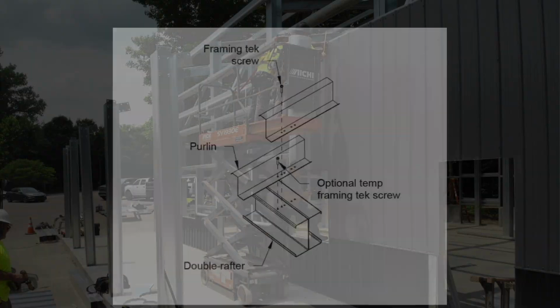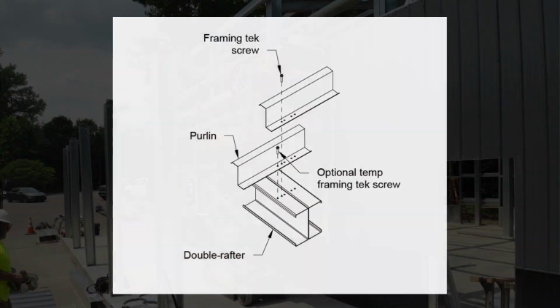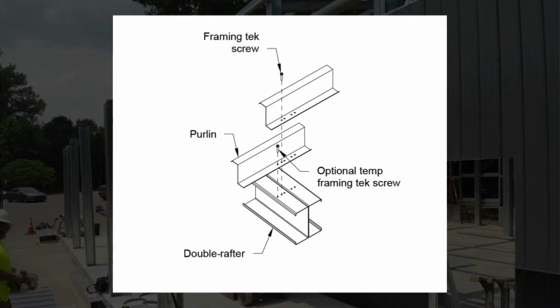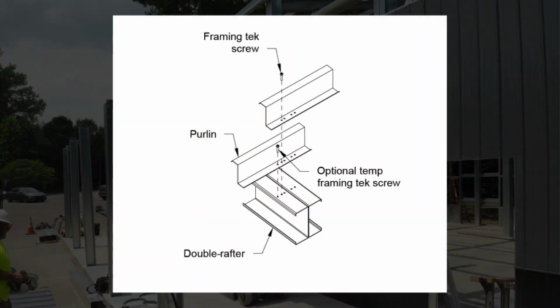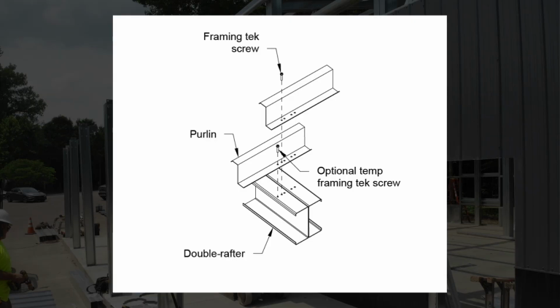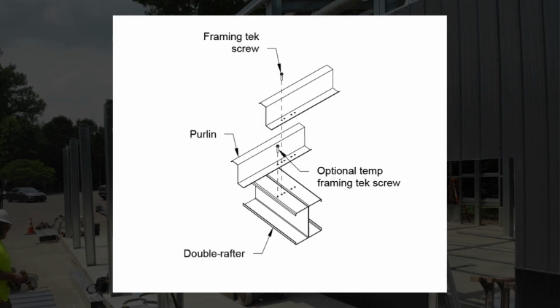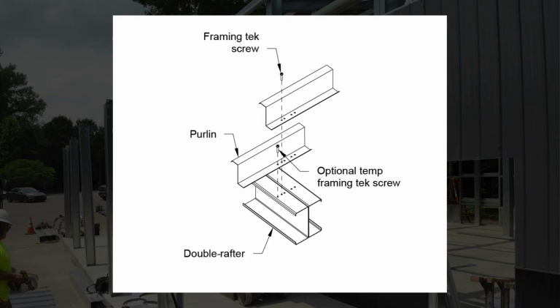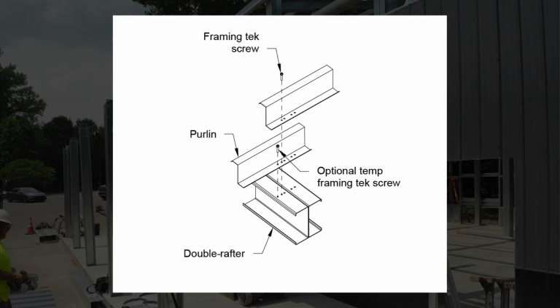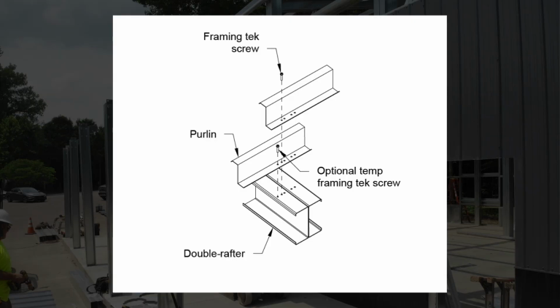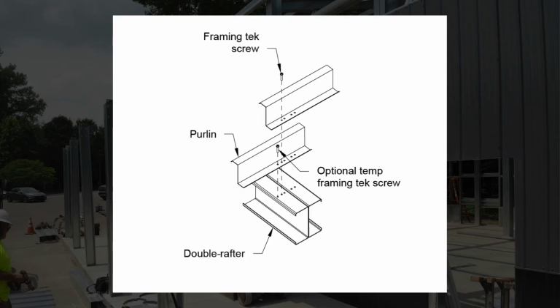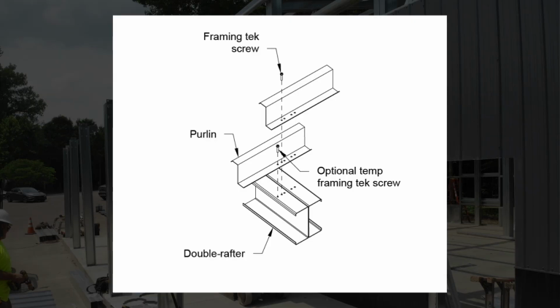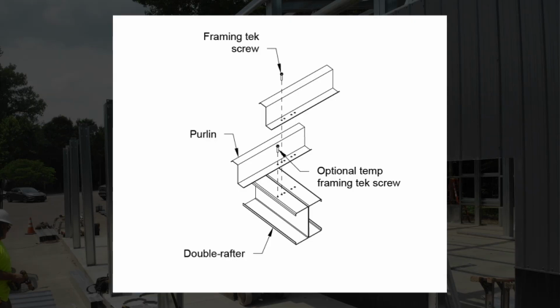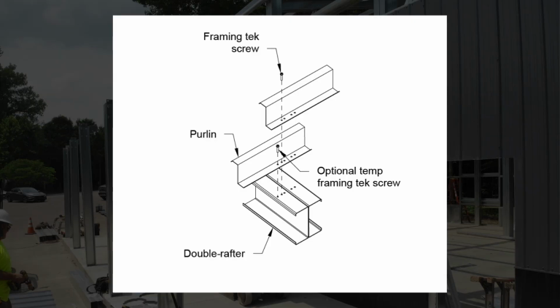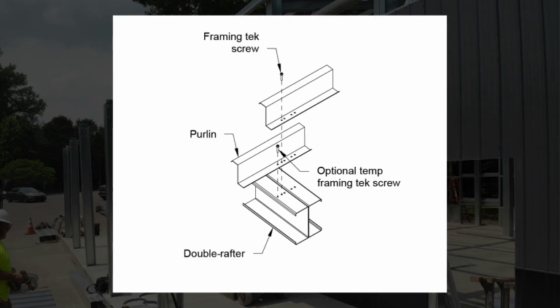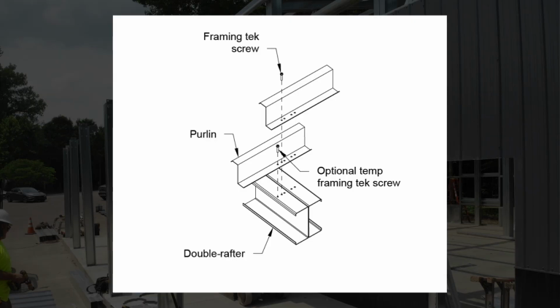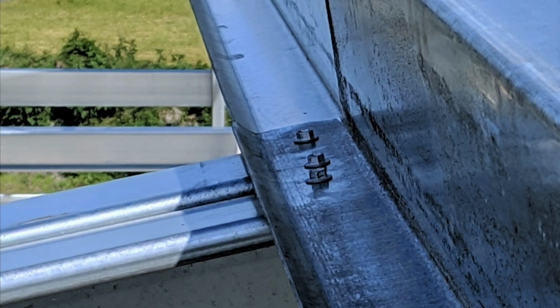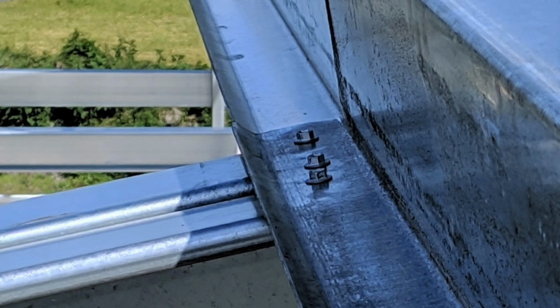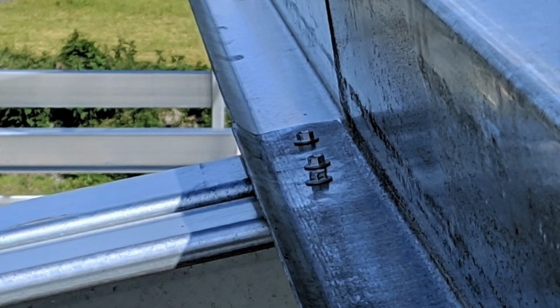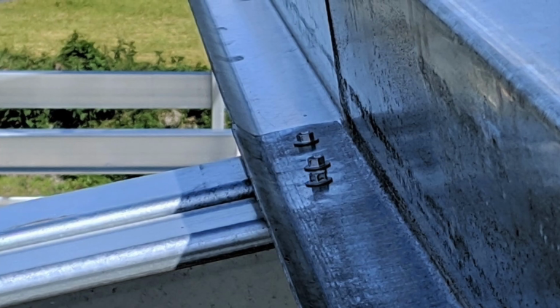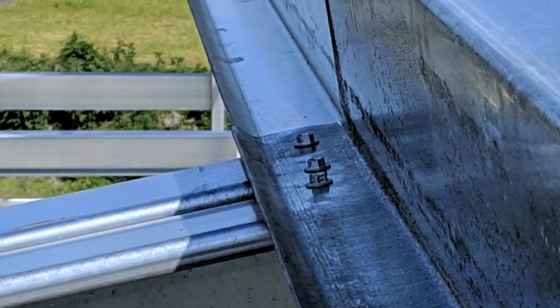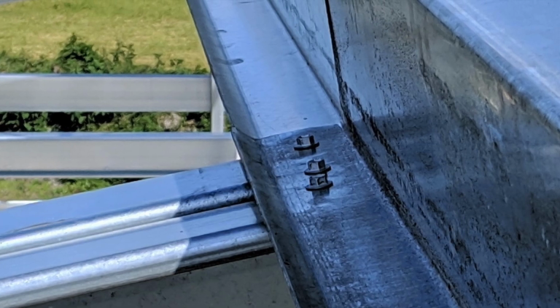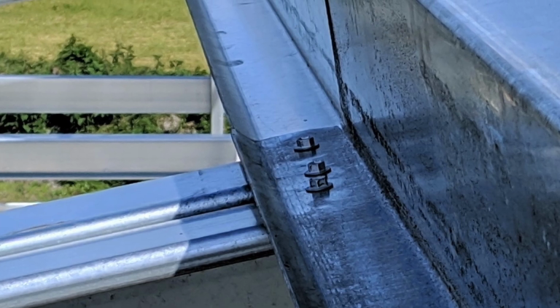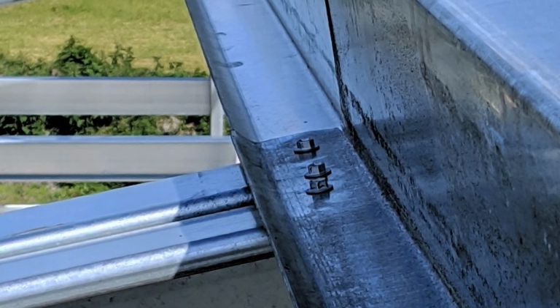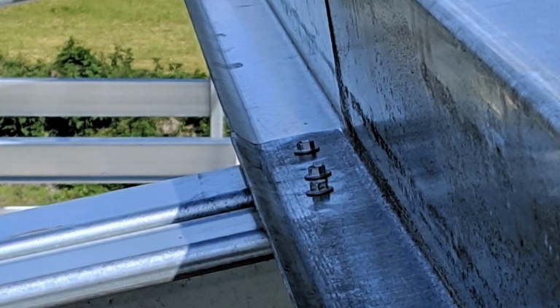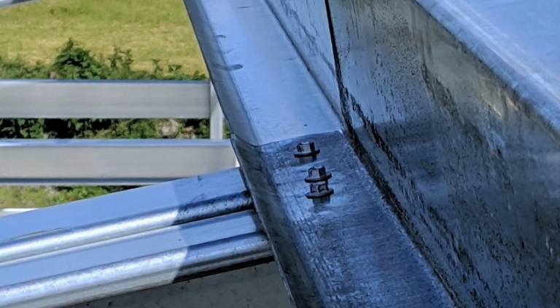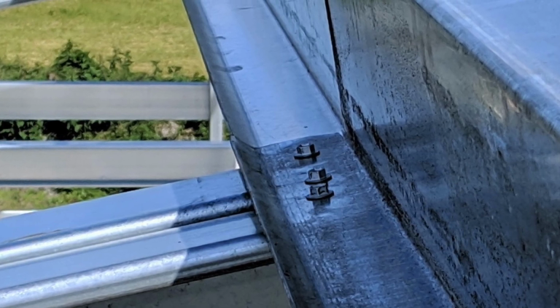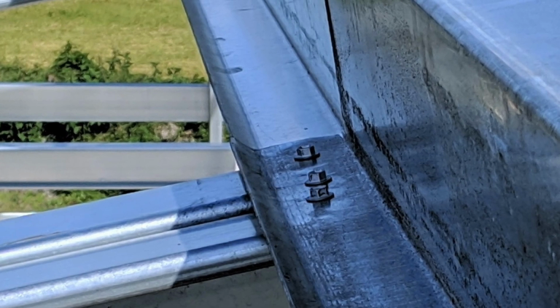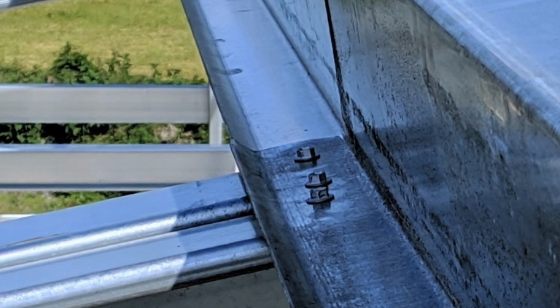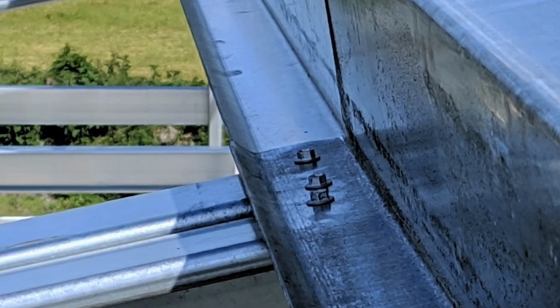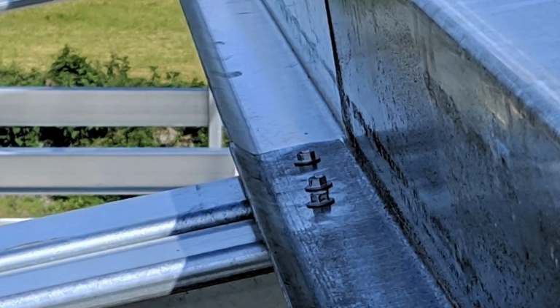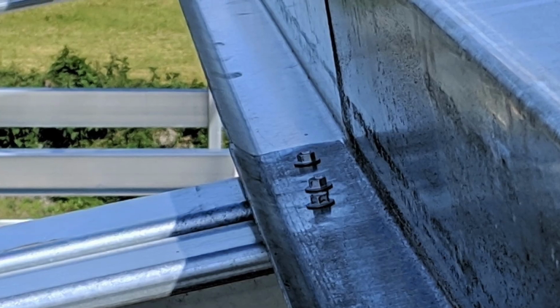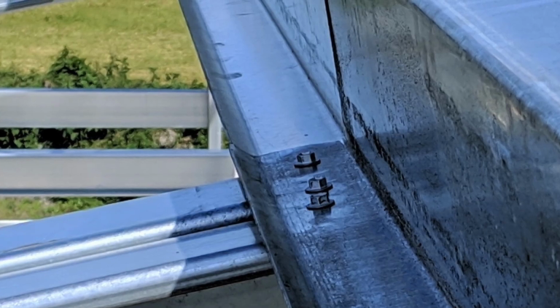The Zs used for purlins and girts will have different shaped legs. This is so you can nest the smaller legs into the larger when your Zs overlap at each portal.